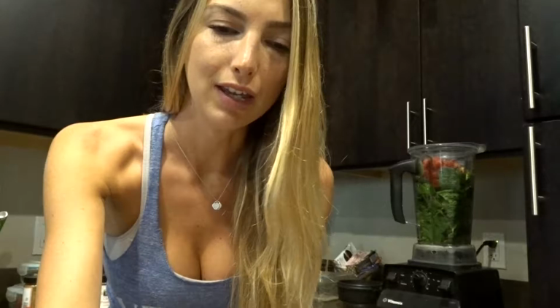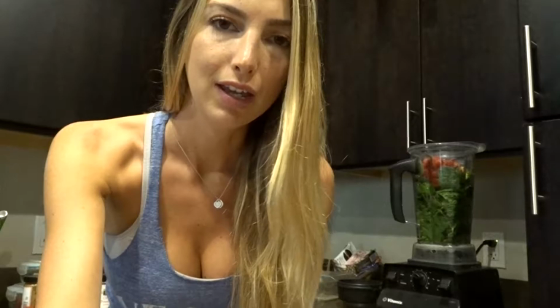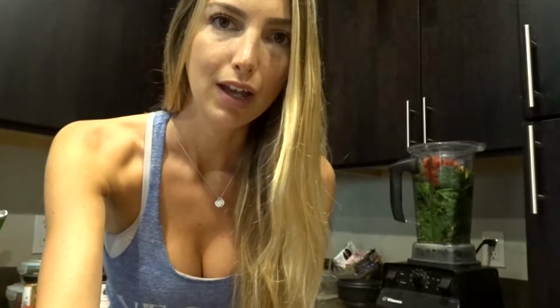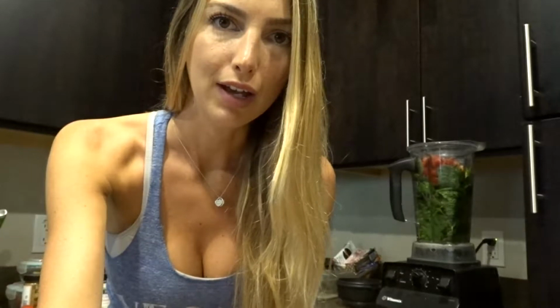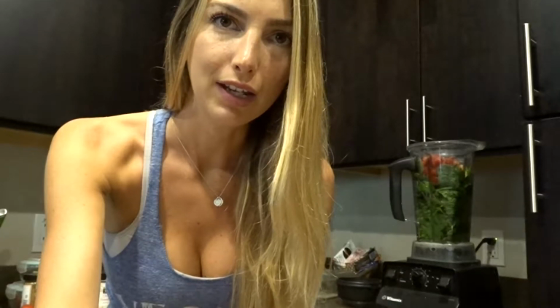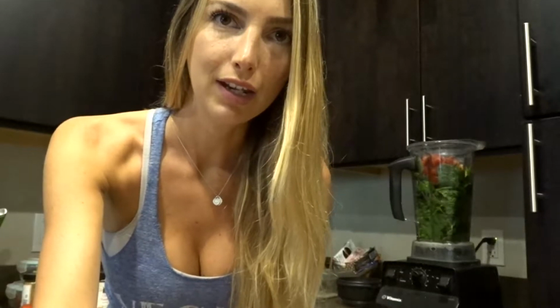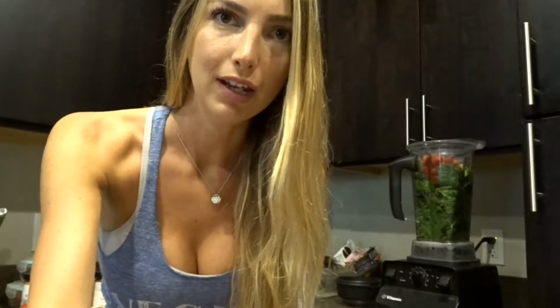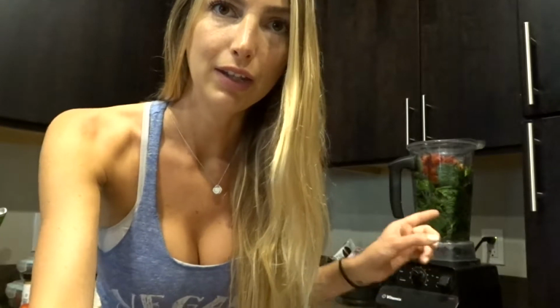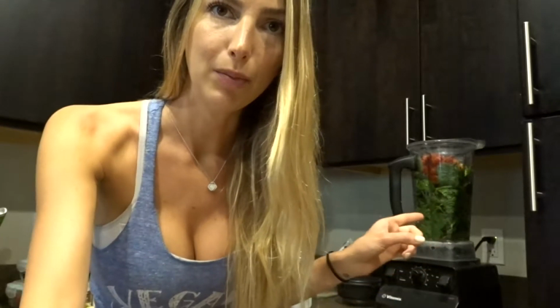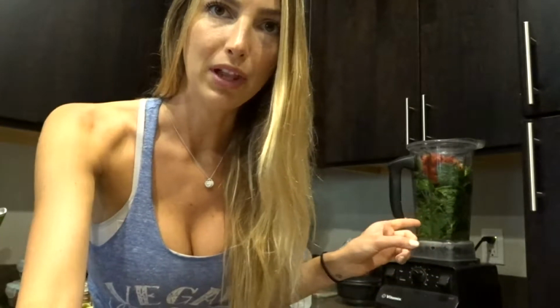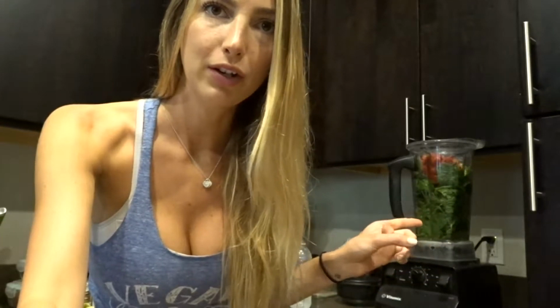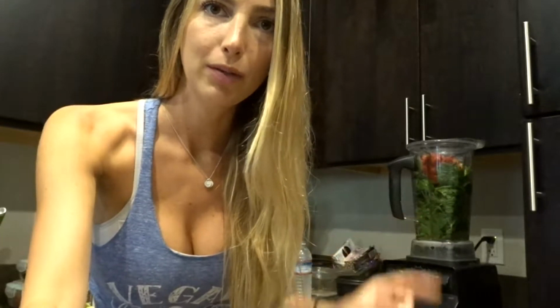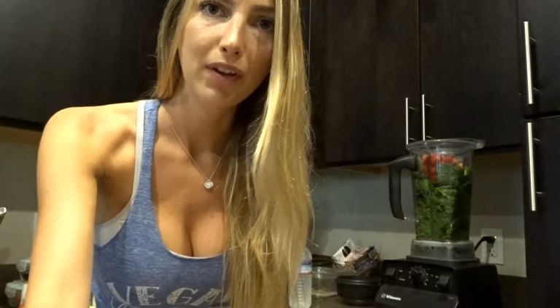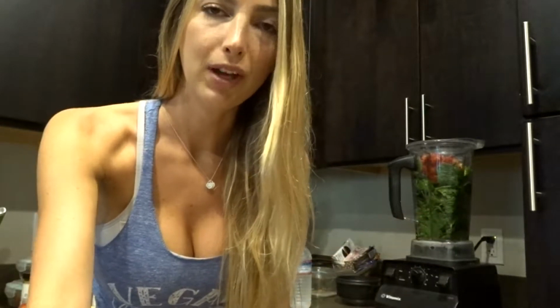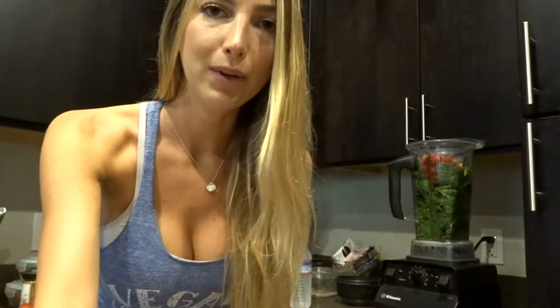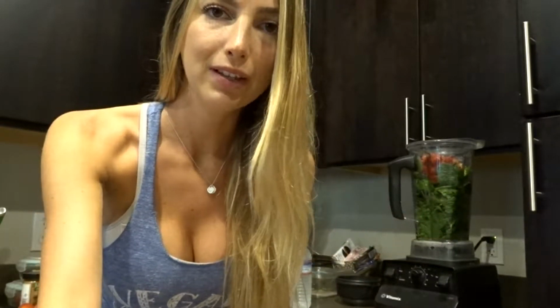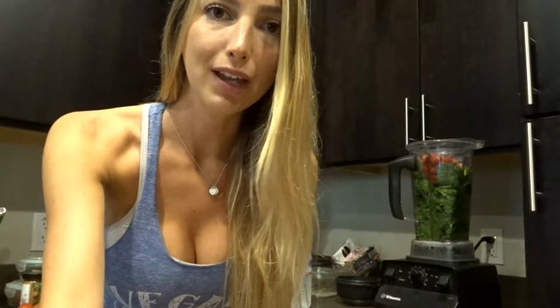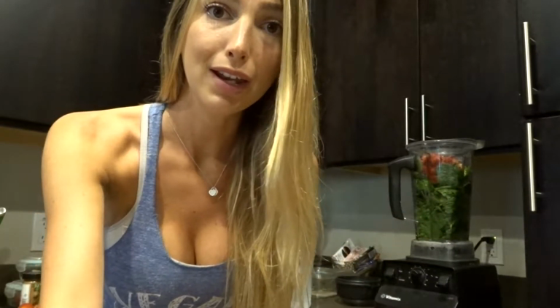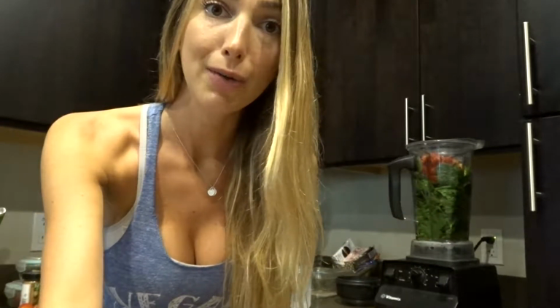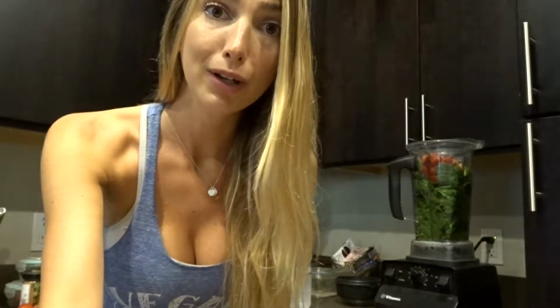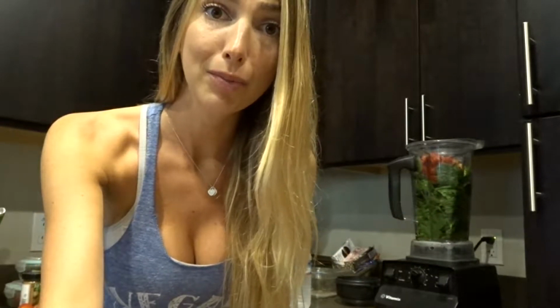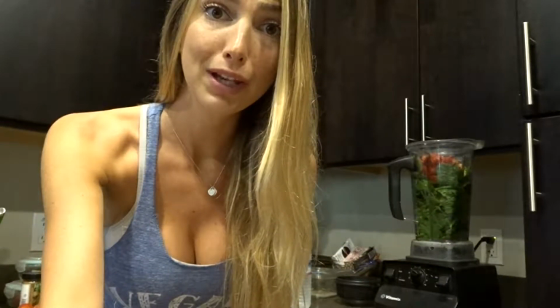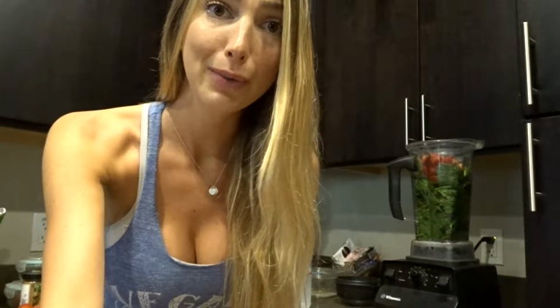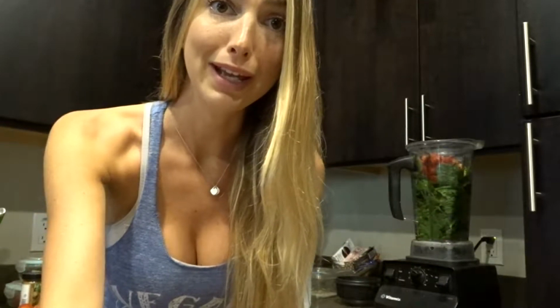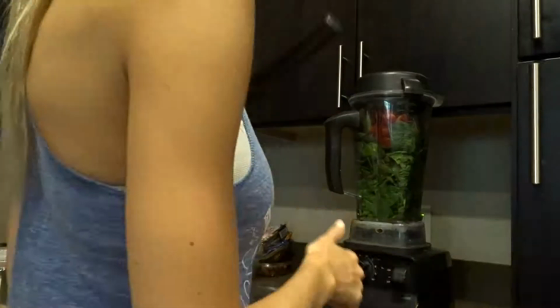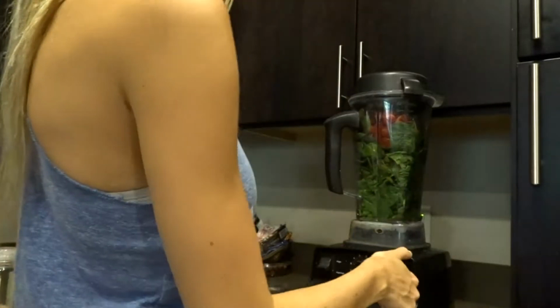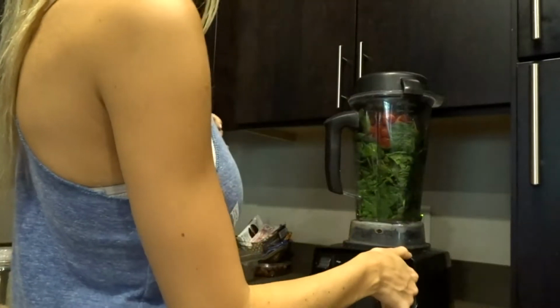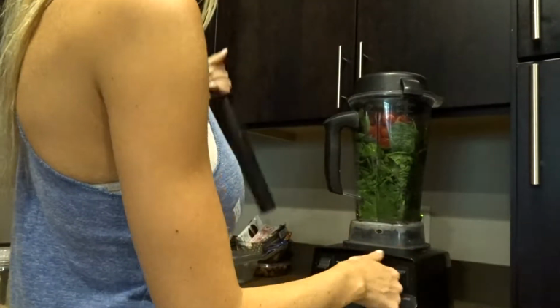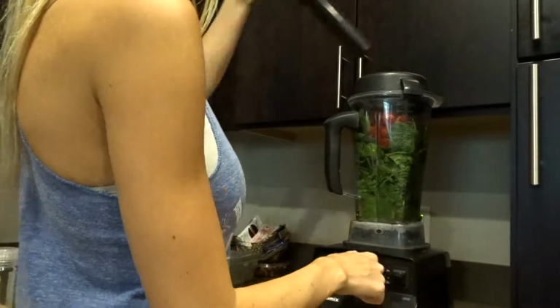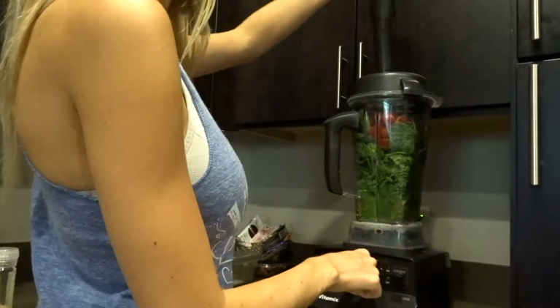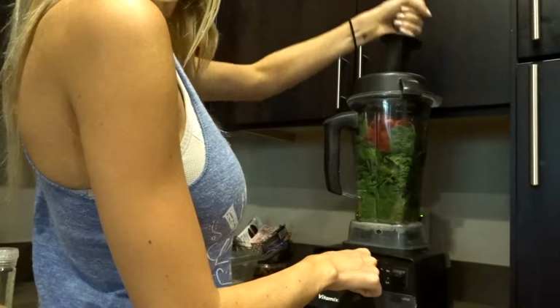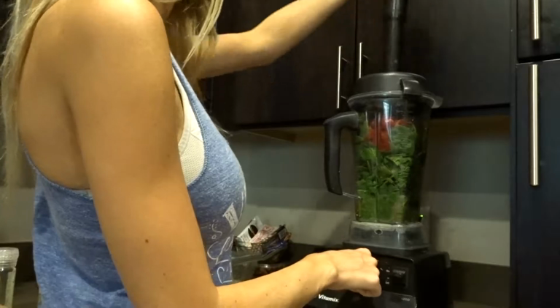I added everything into my Vitamix and now we're gonna blend away.